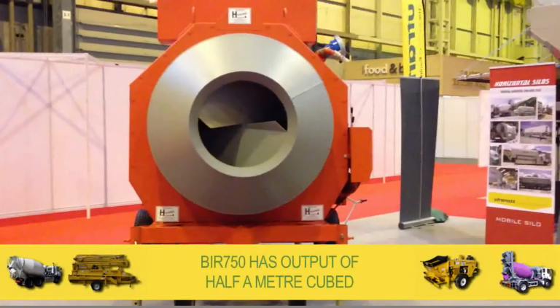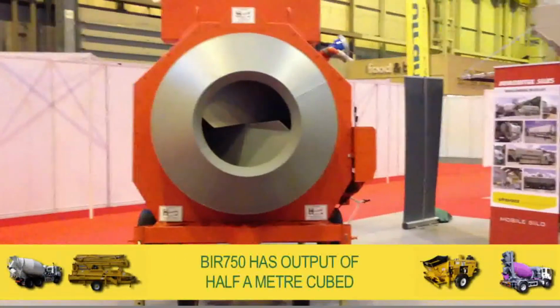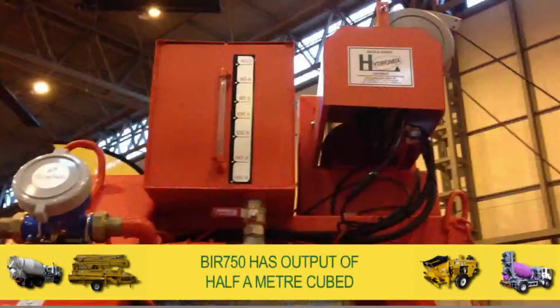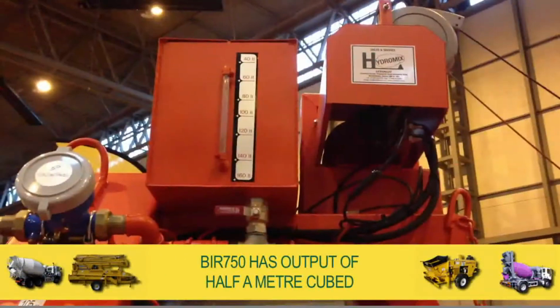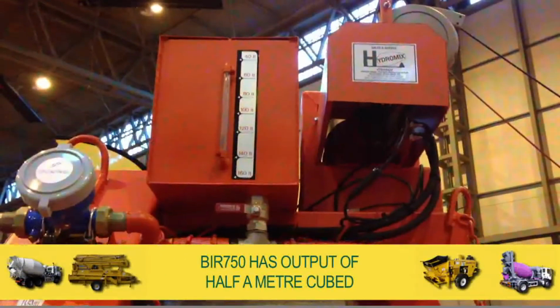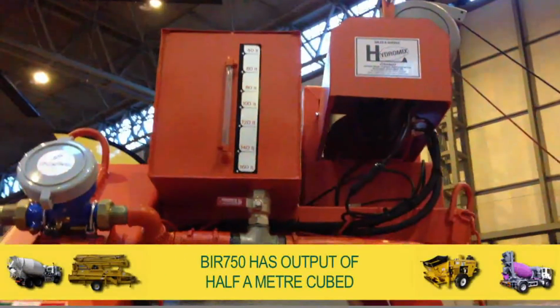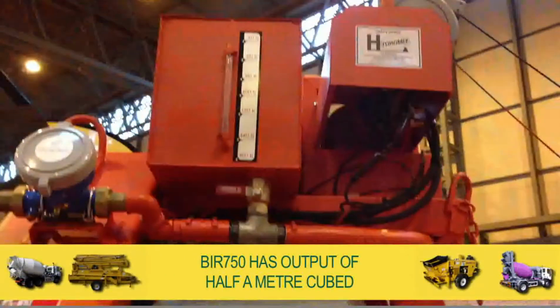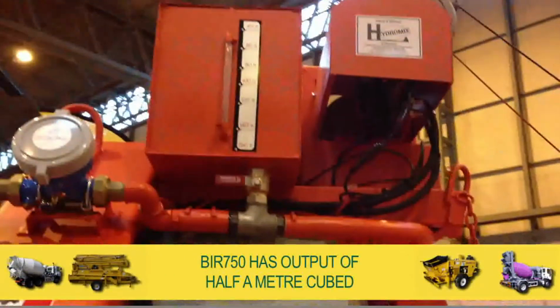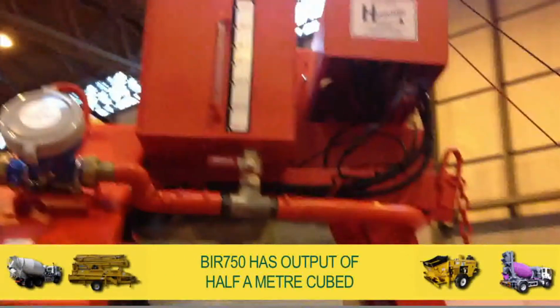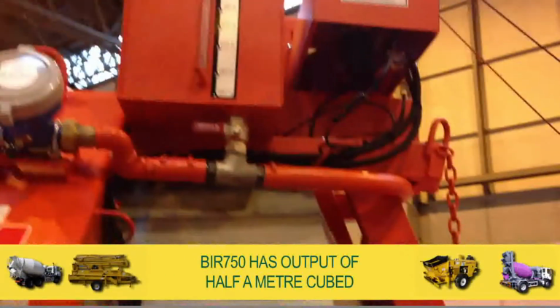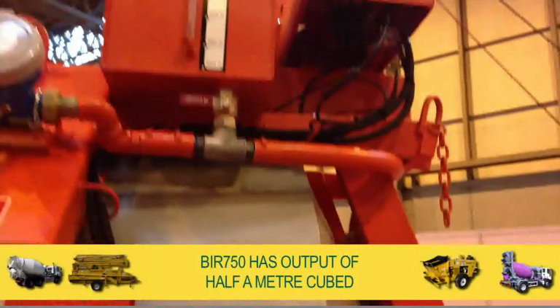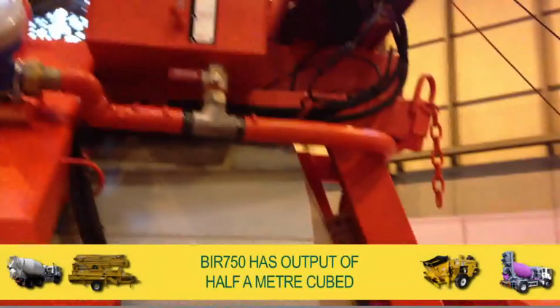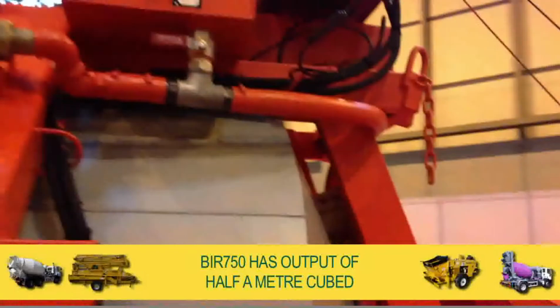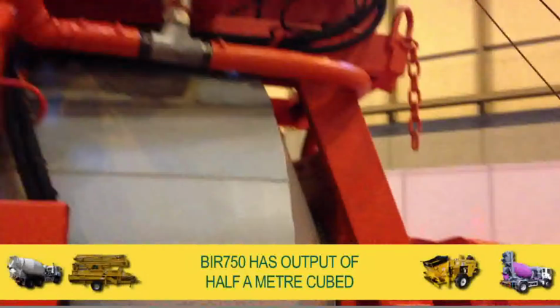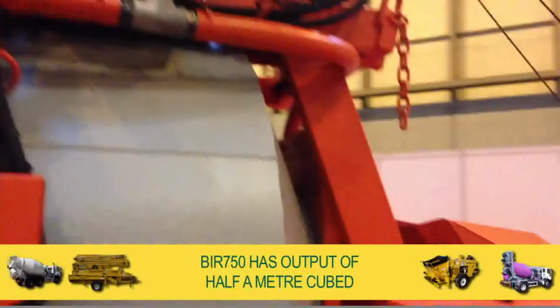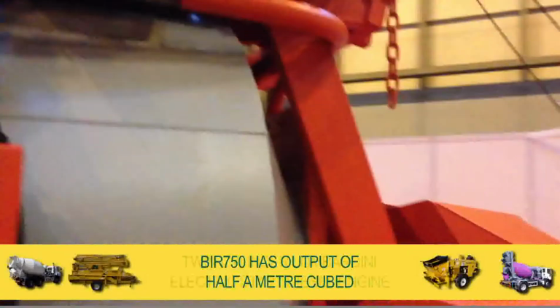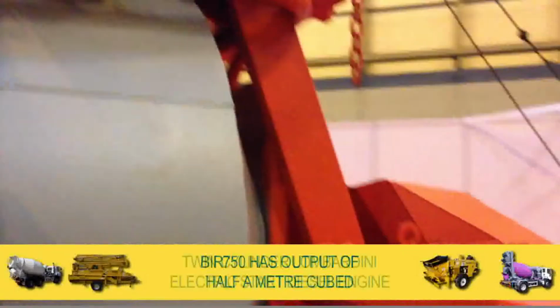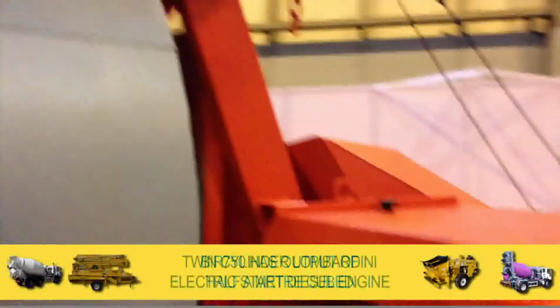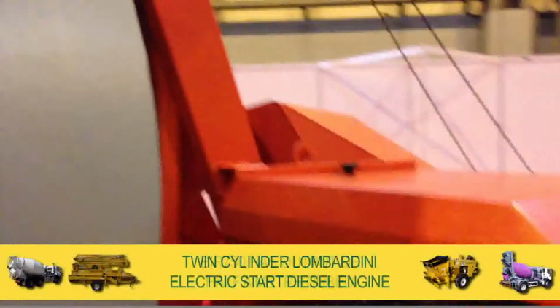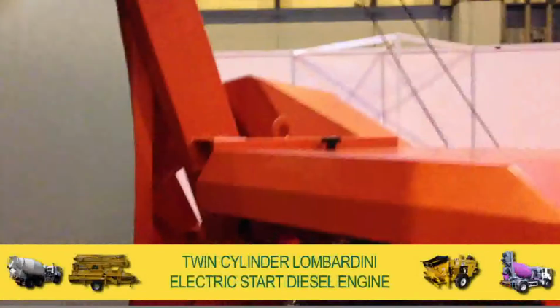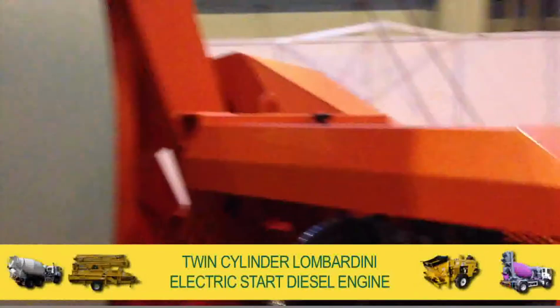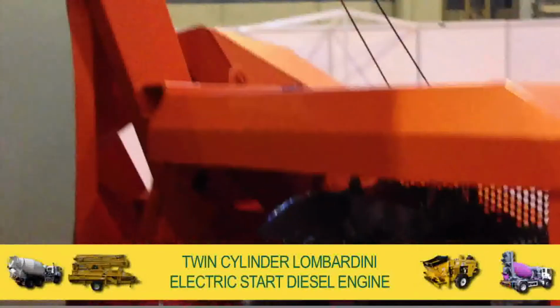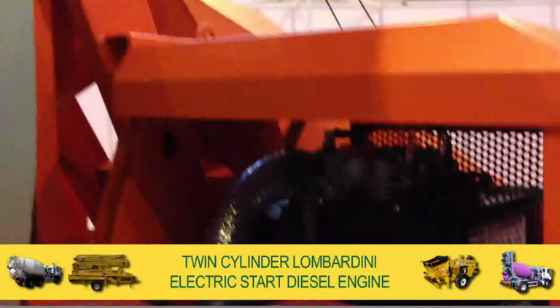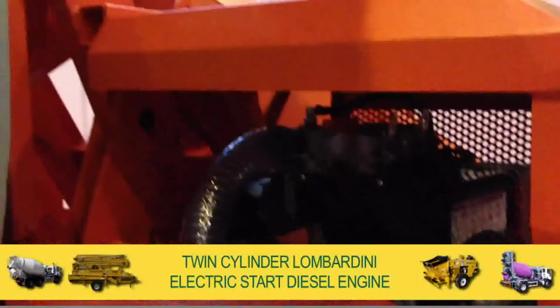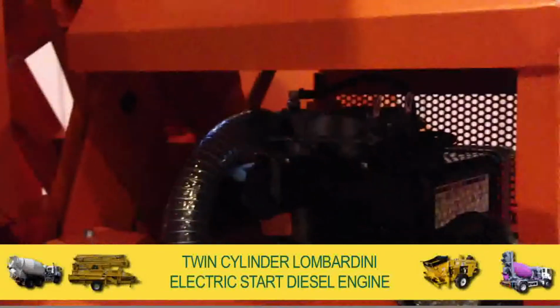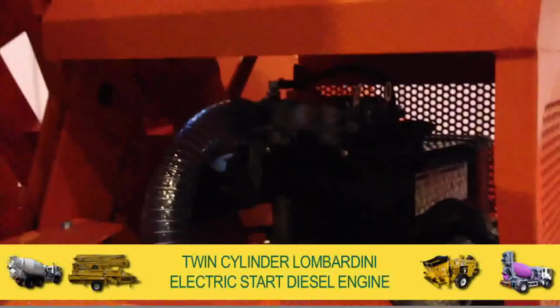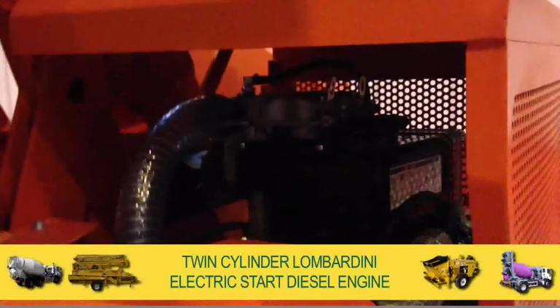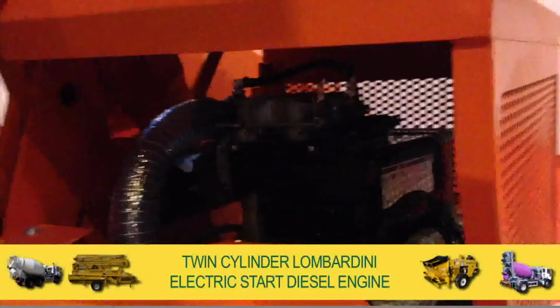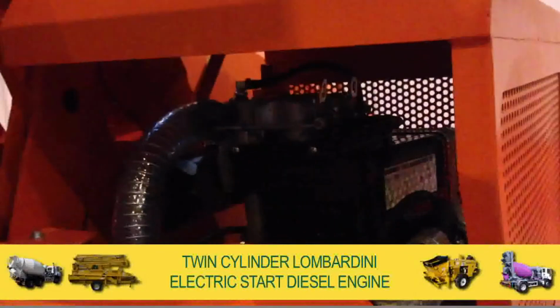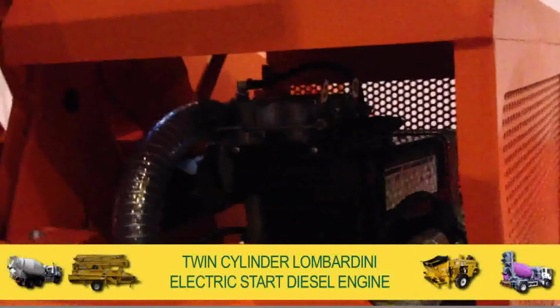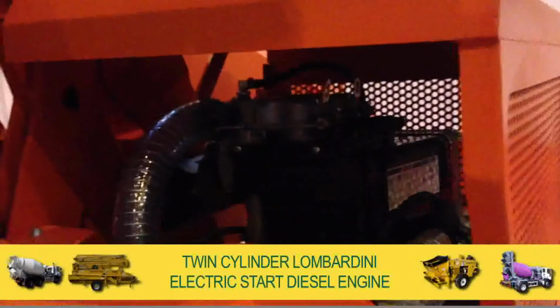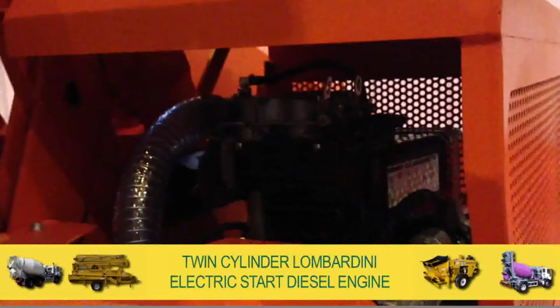The BIR 750 has an output of half a metre cubed and is powered by a twin cylinder Lombardini electric start diesel engine.